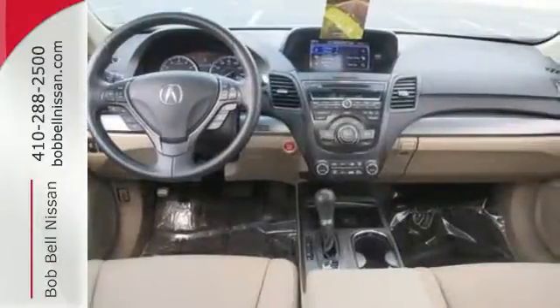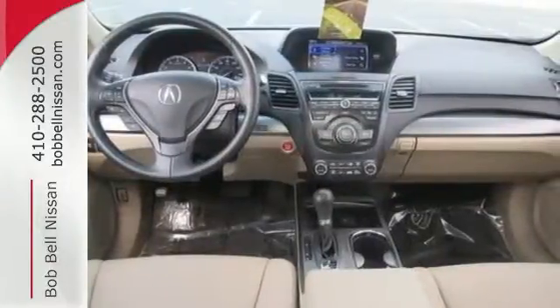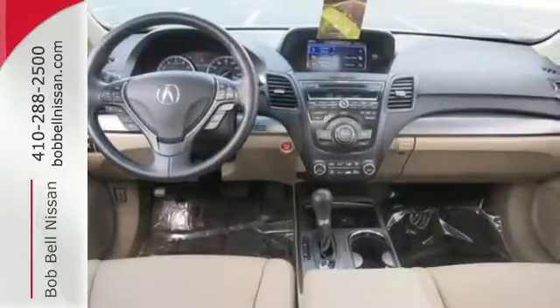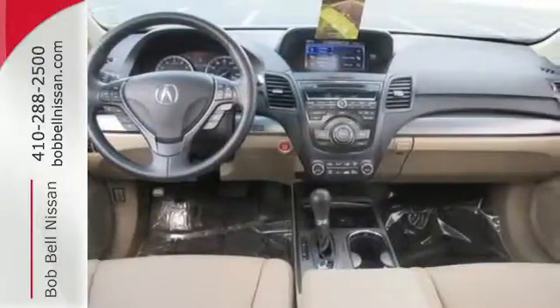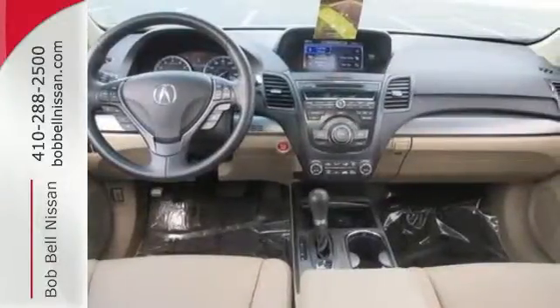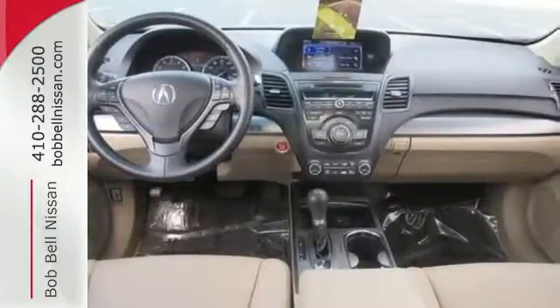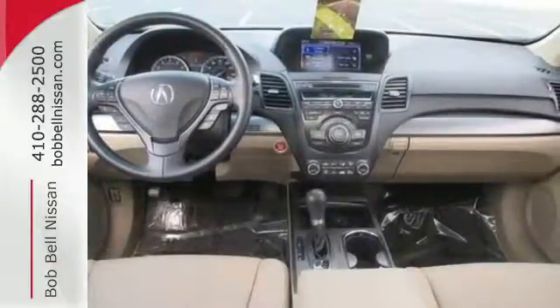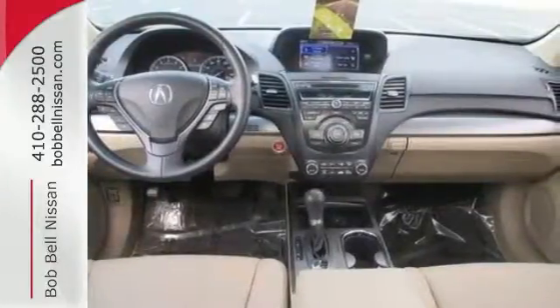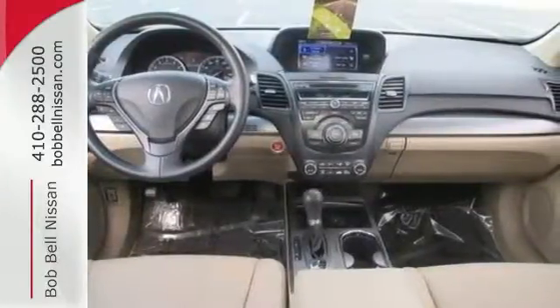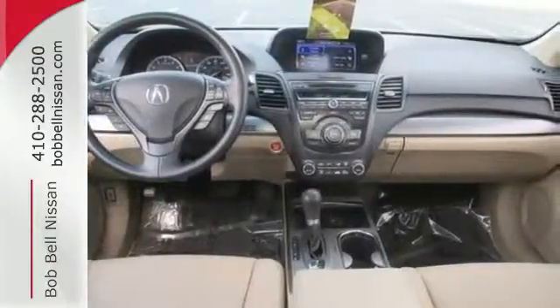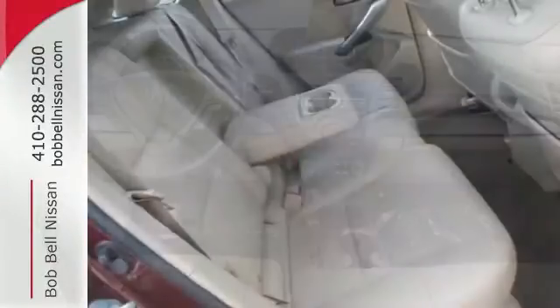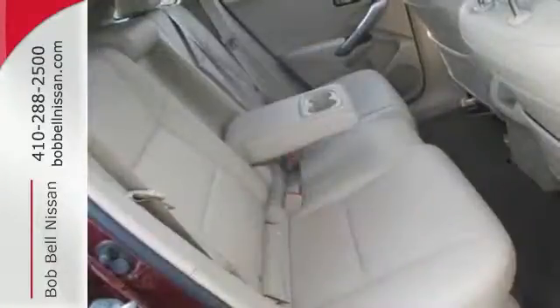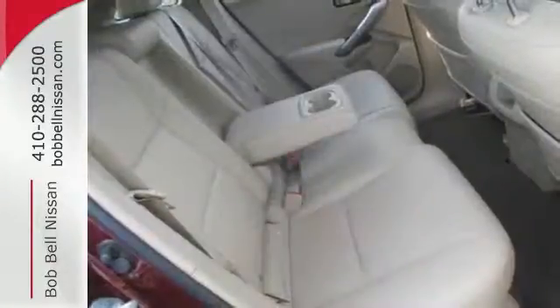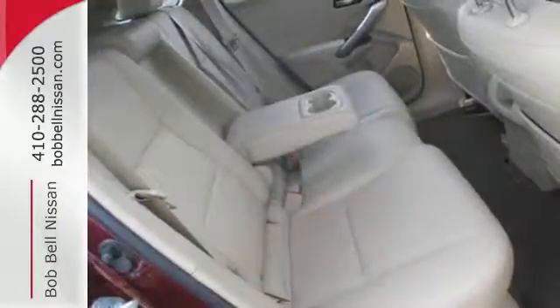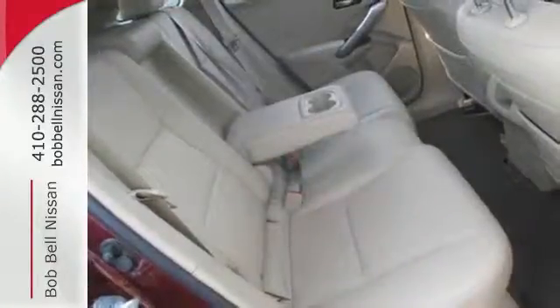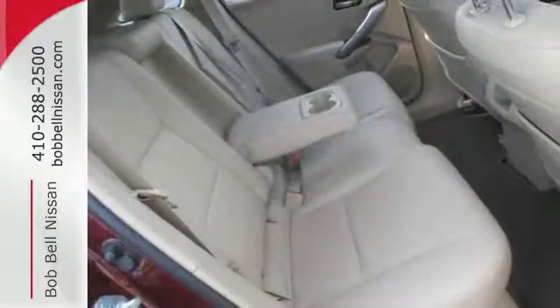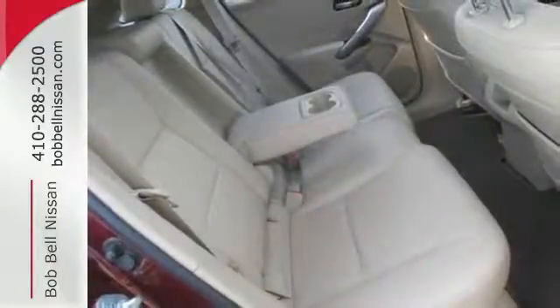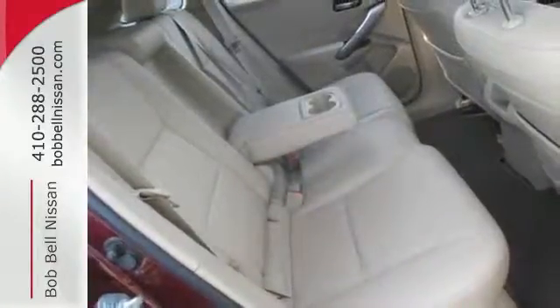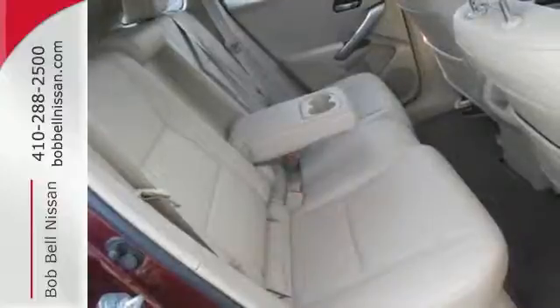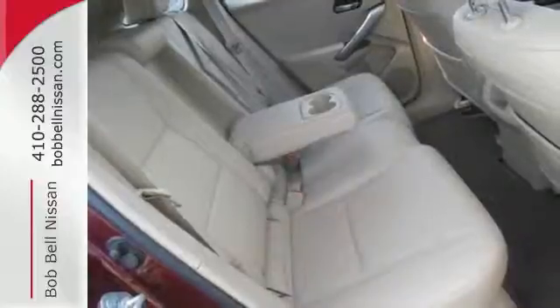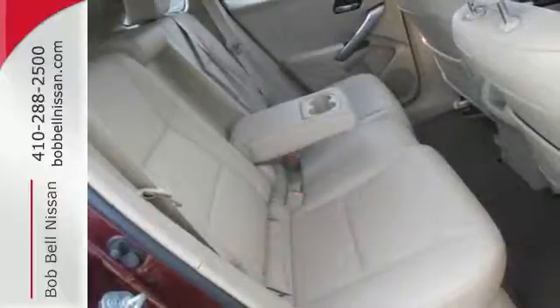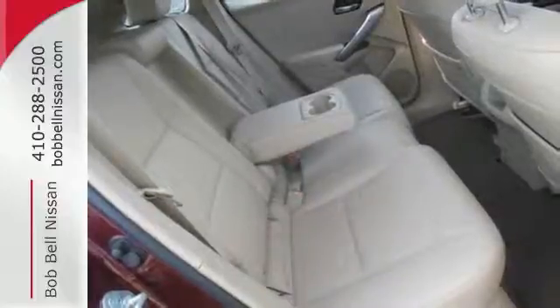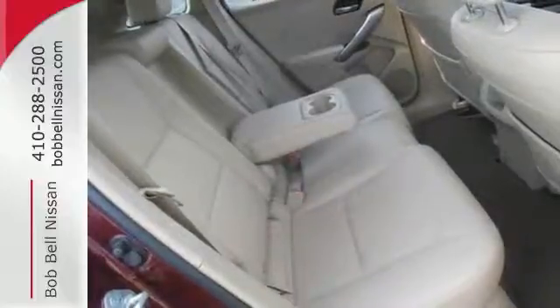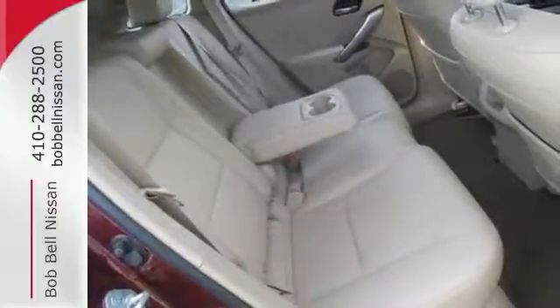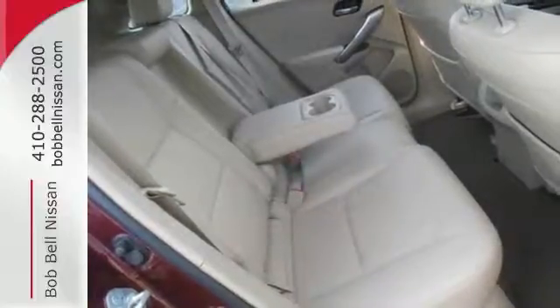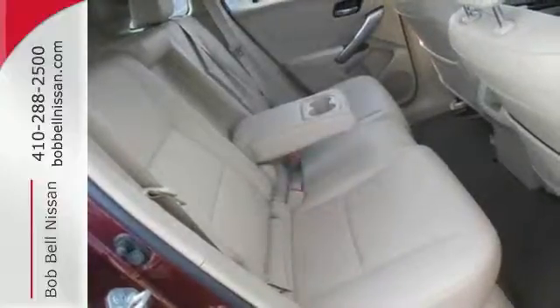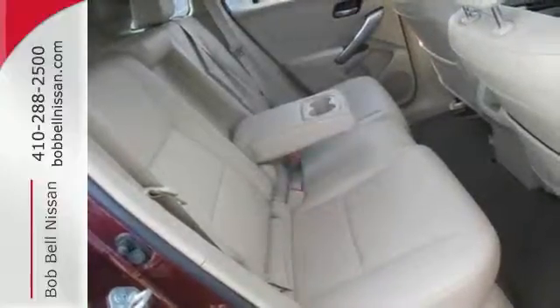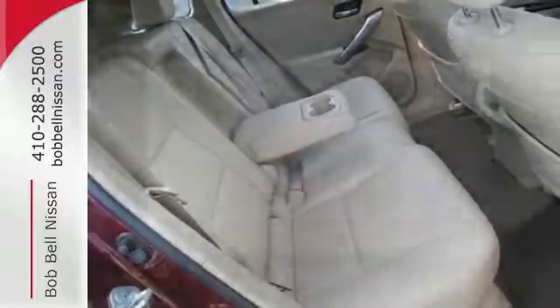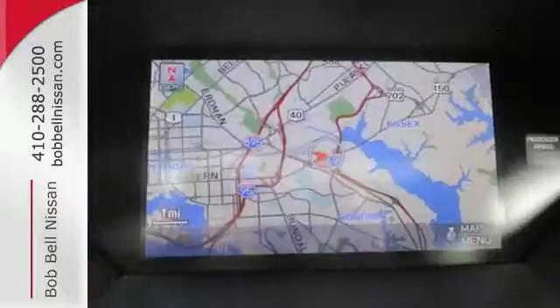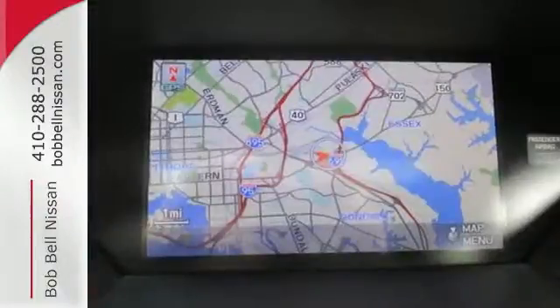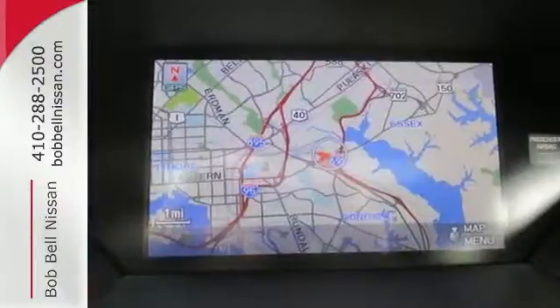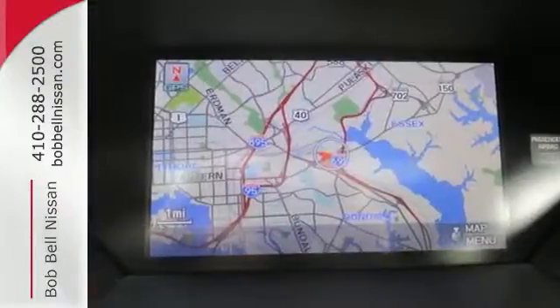The backup camera and Bluetooth make your life a little easier, while the multiple airbags and stability control keep your family a little safer.